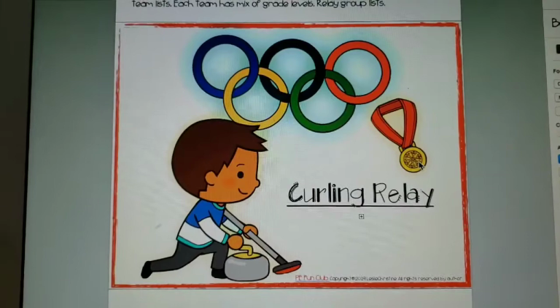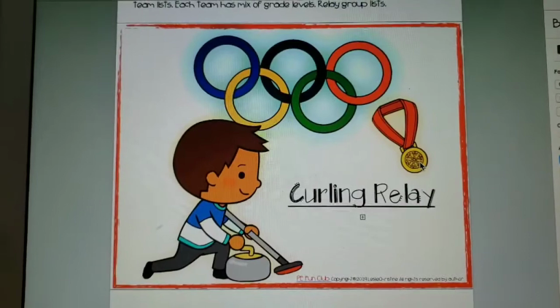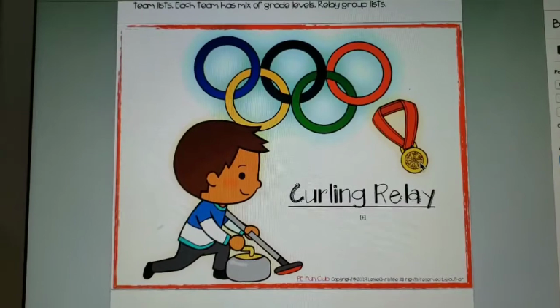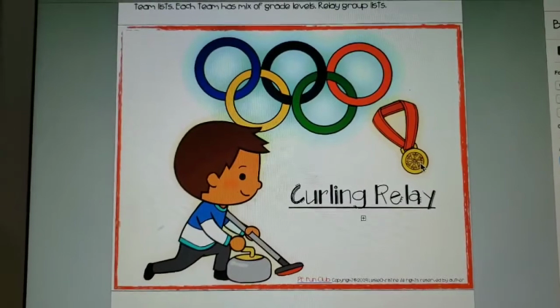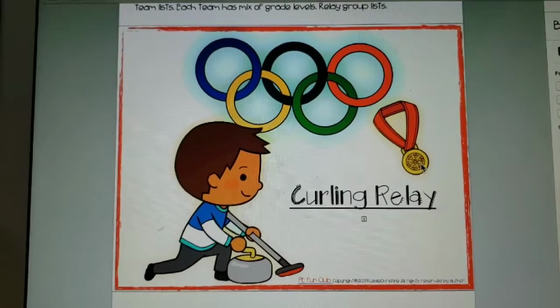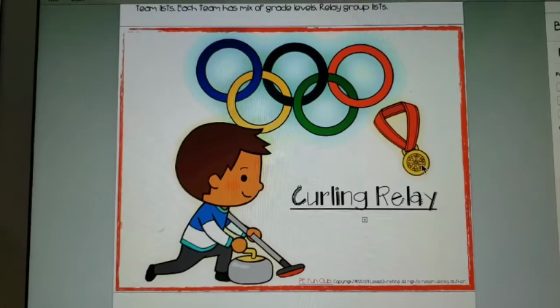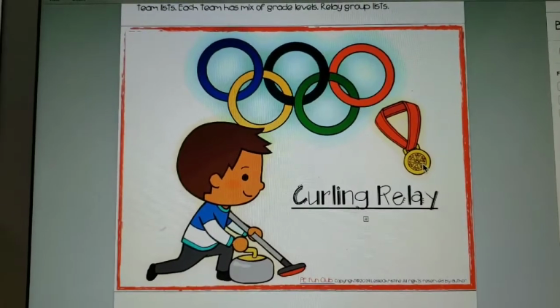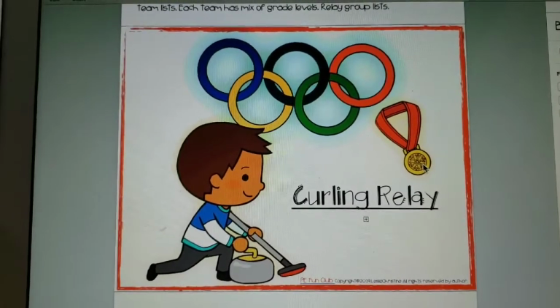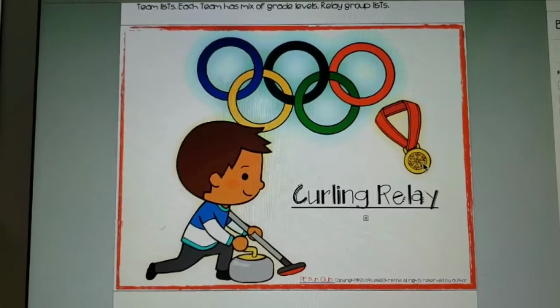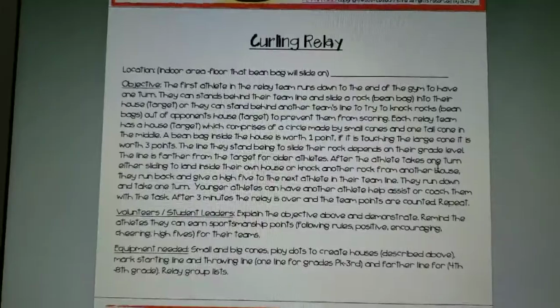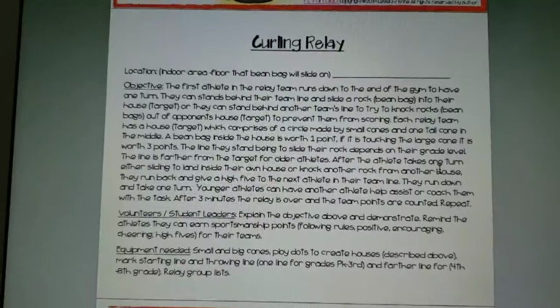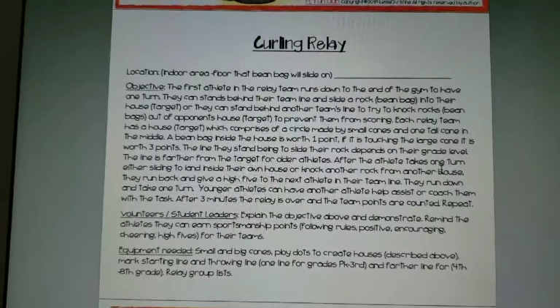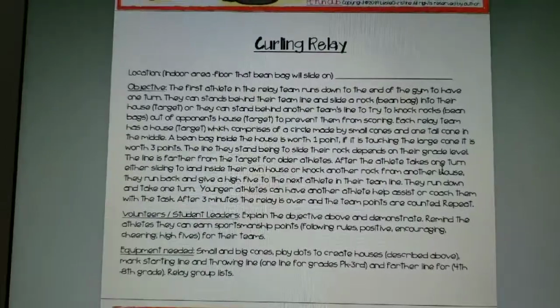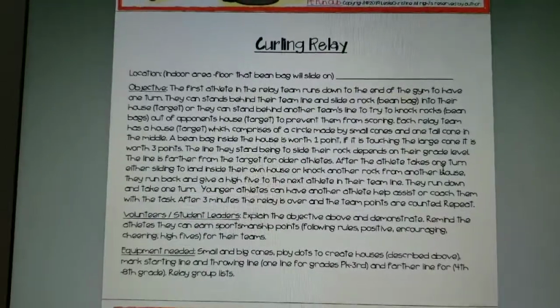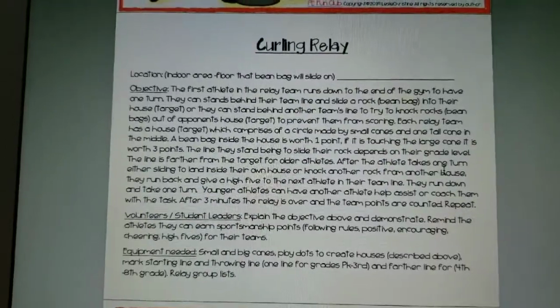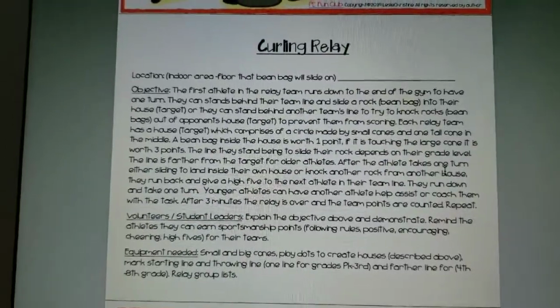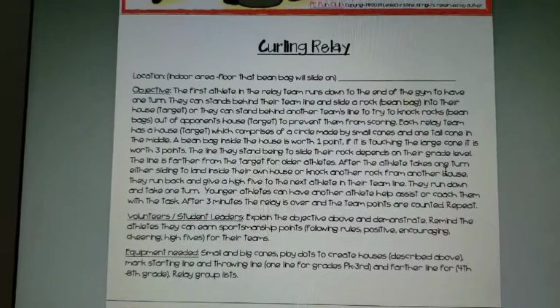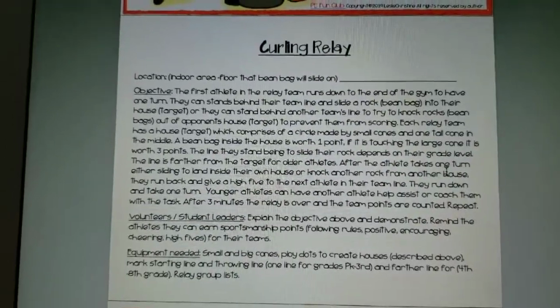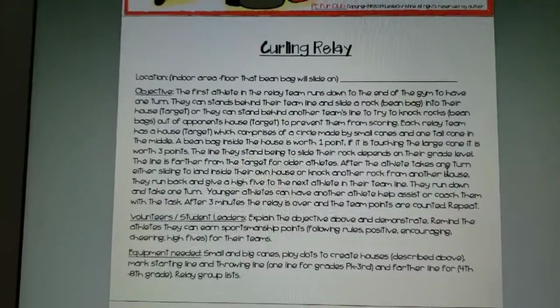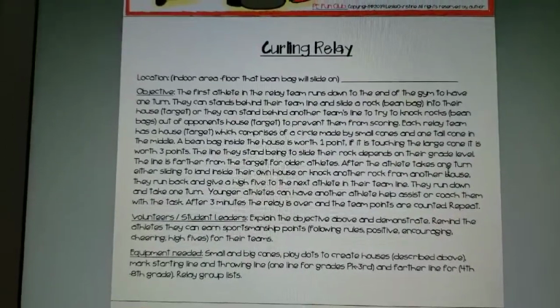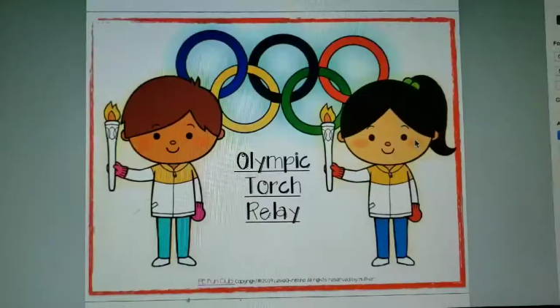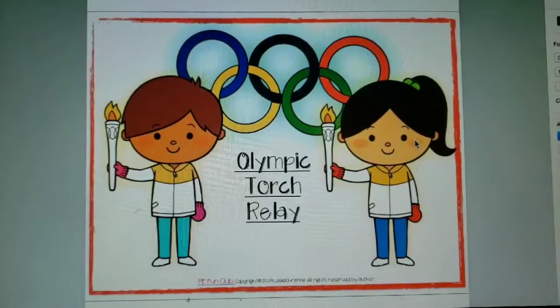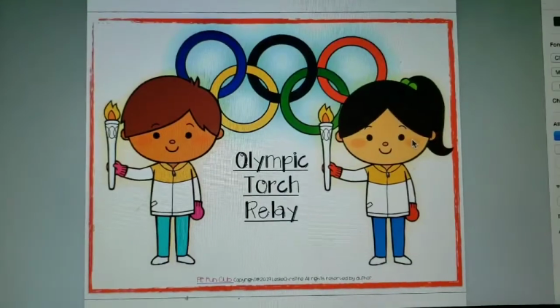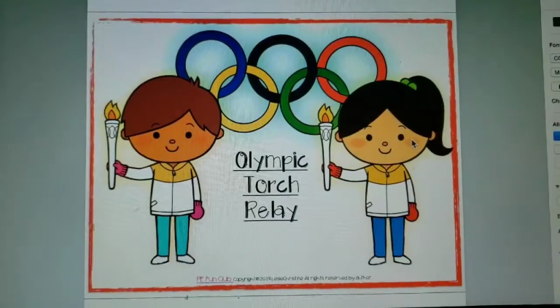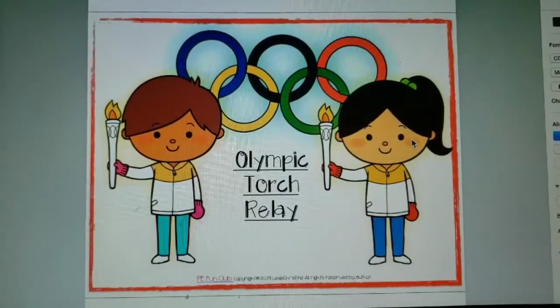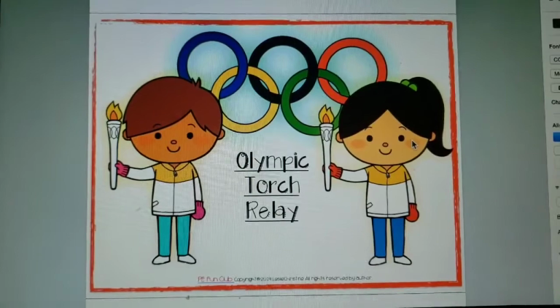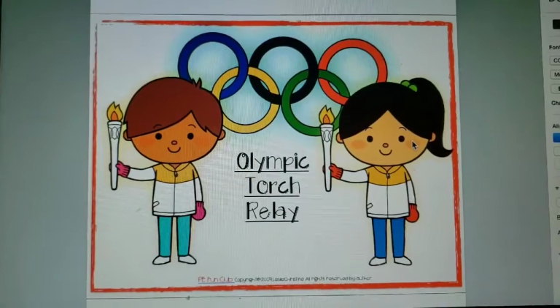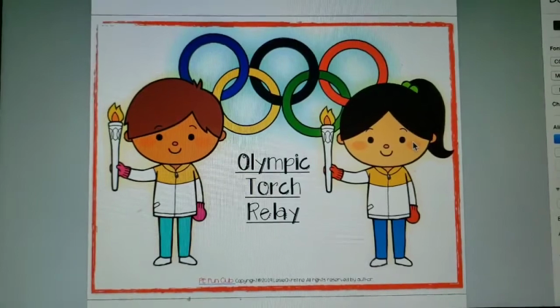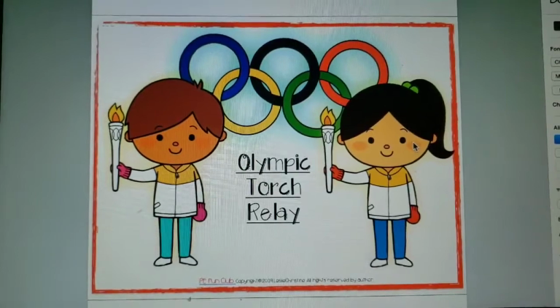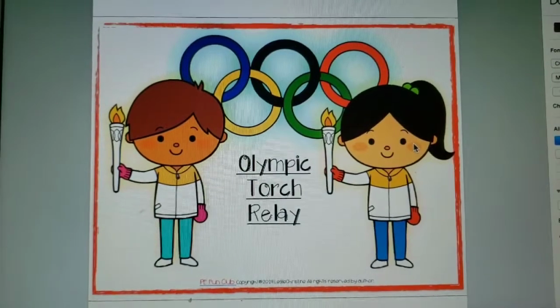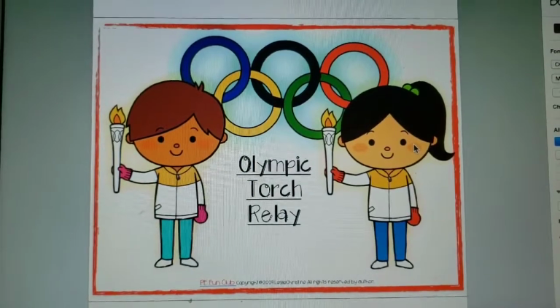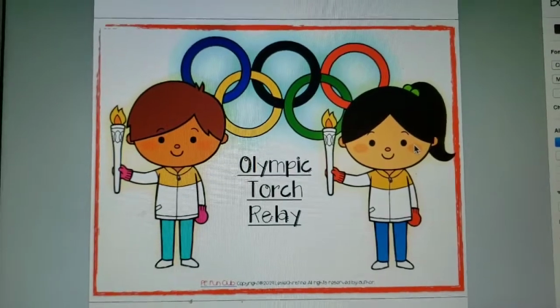Curling Relay — also could be used for a couple of days. It's an underhand throwing and running activity.